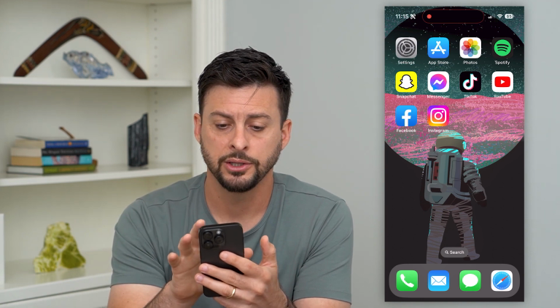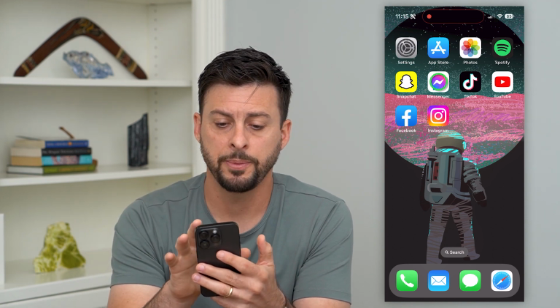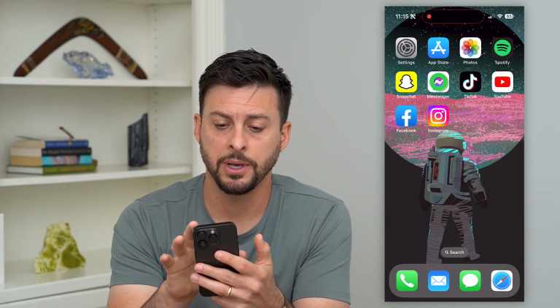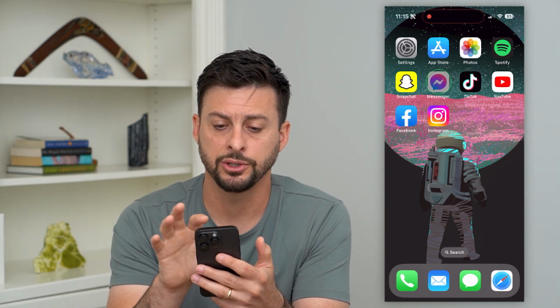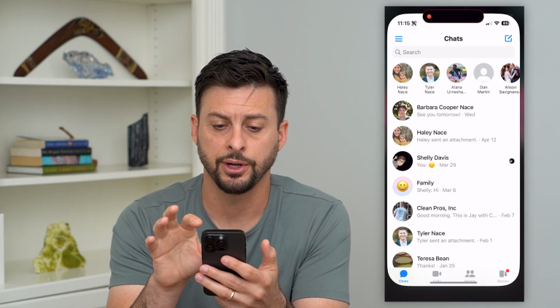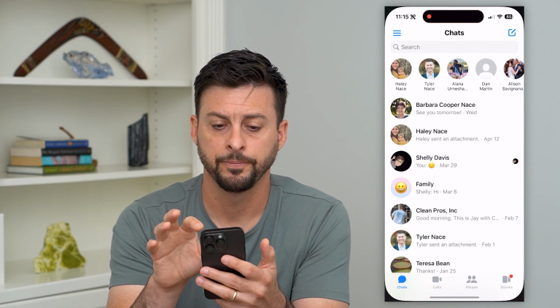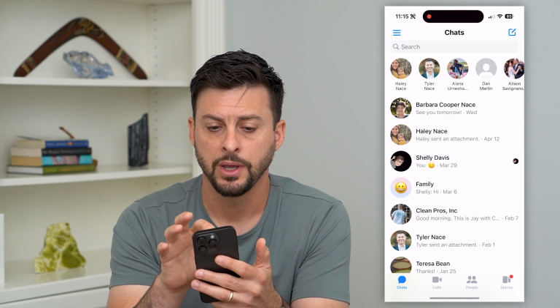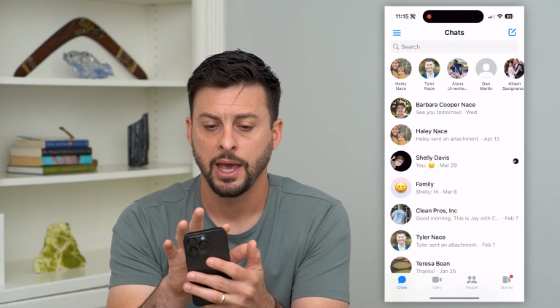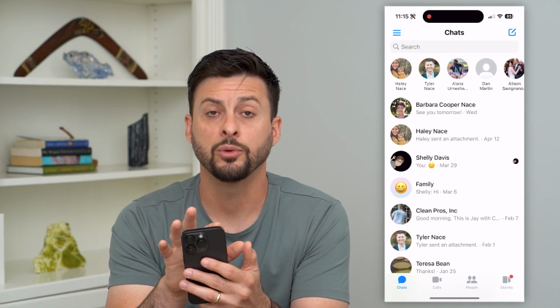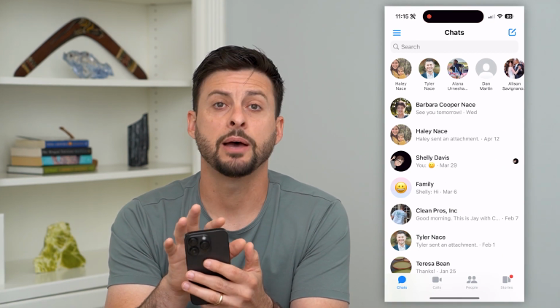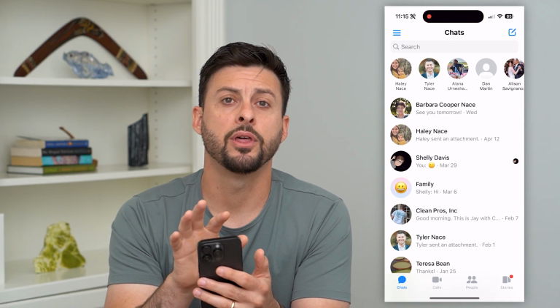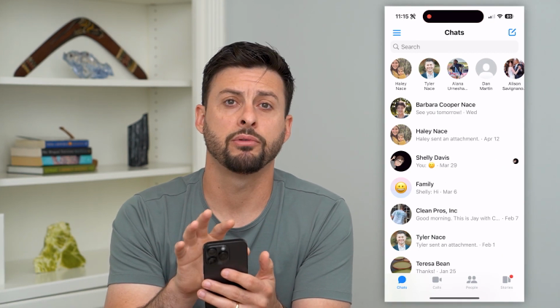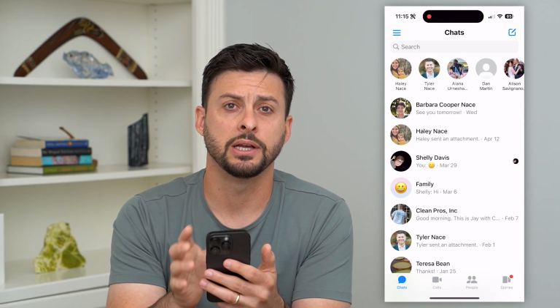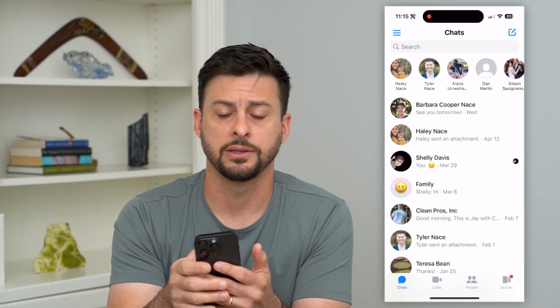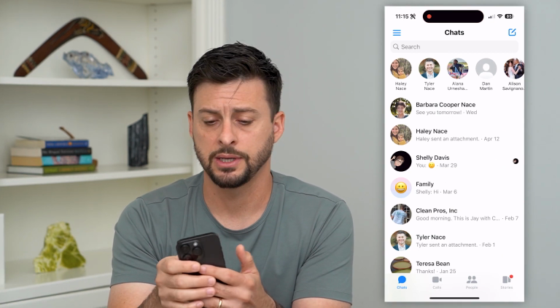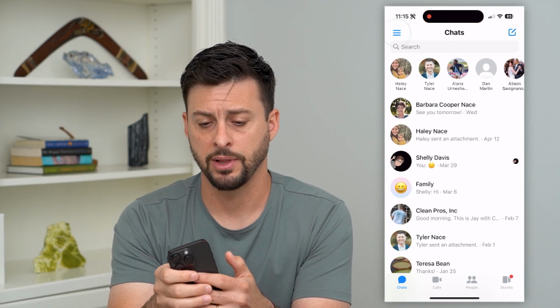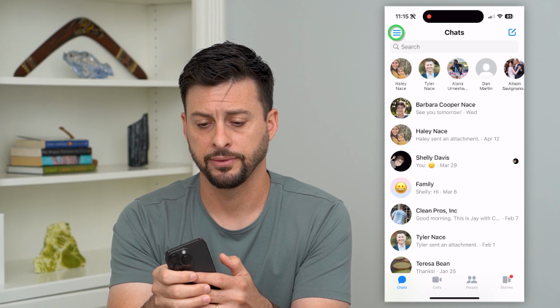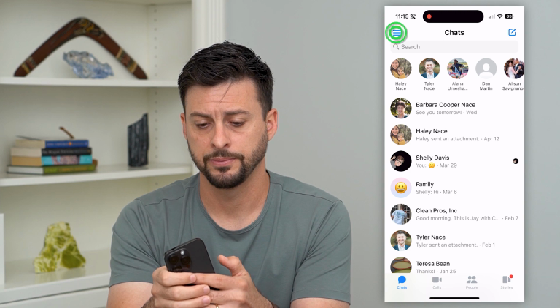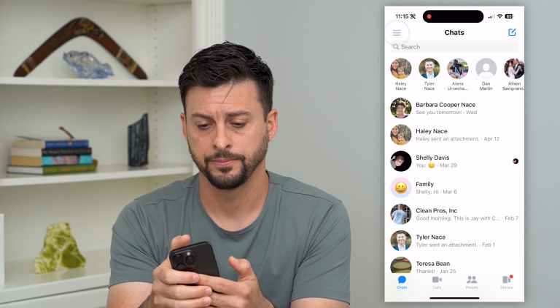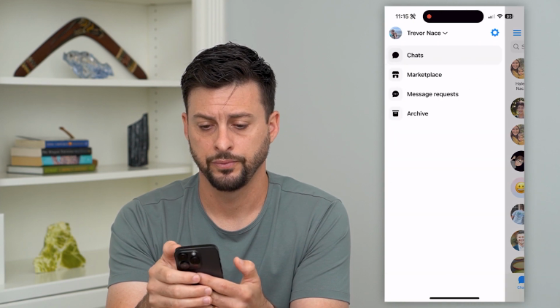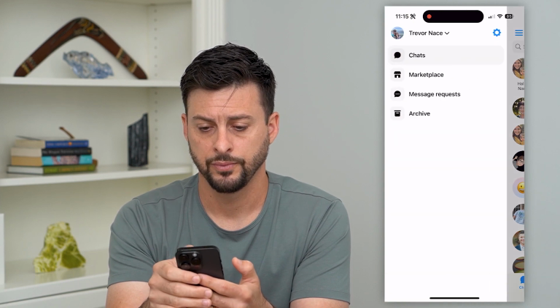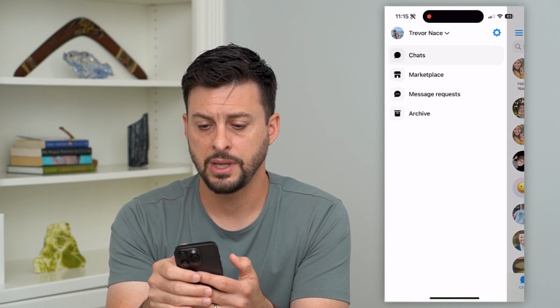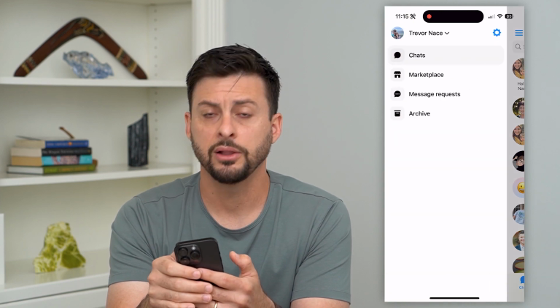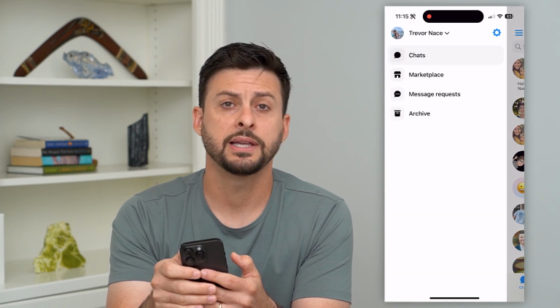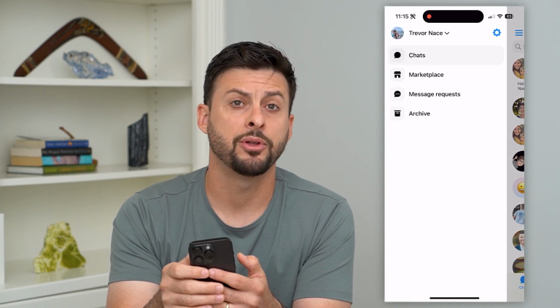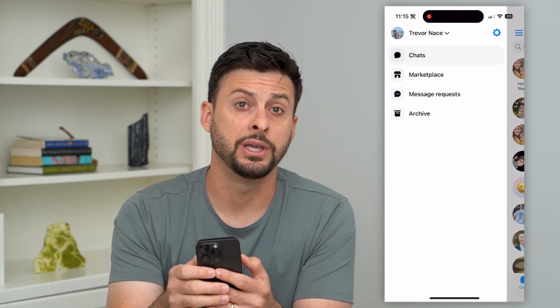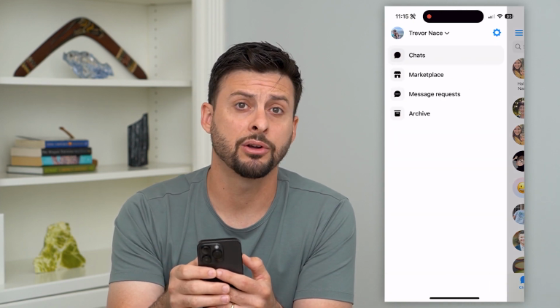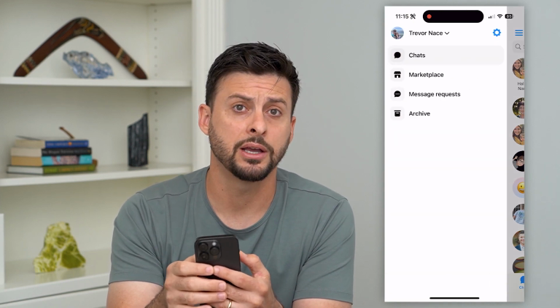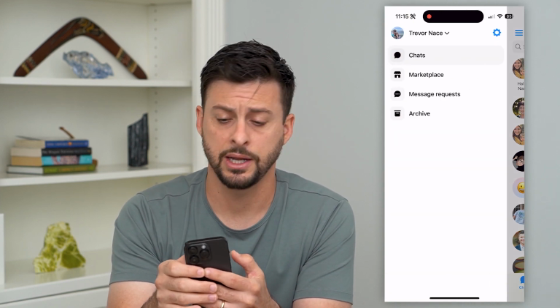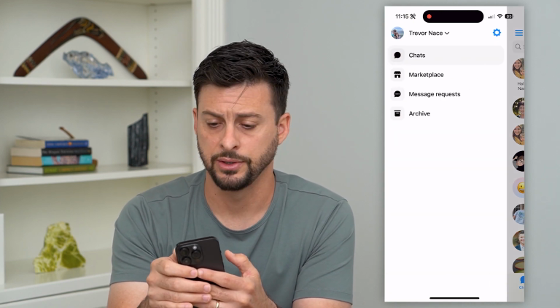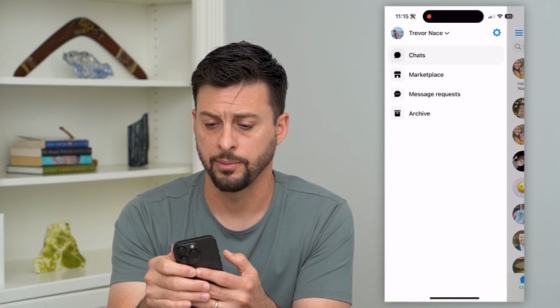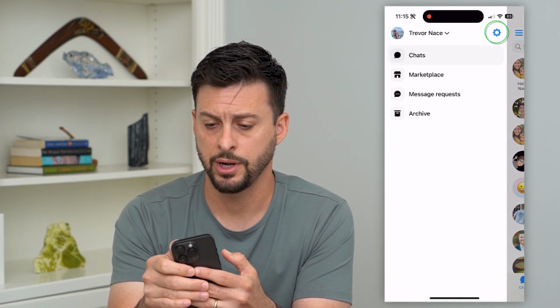I'll show you how to do it. Let's open up Messenger here, and we'll tap on the three lines at the top left. Now let's tap on the gear icon at the top right.